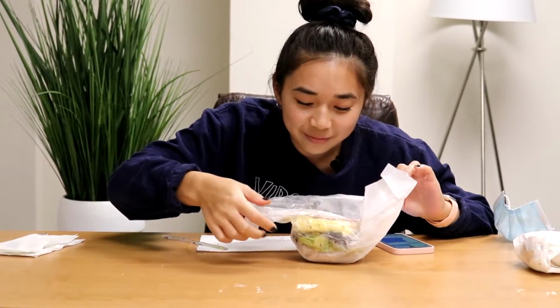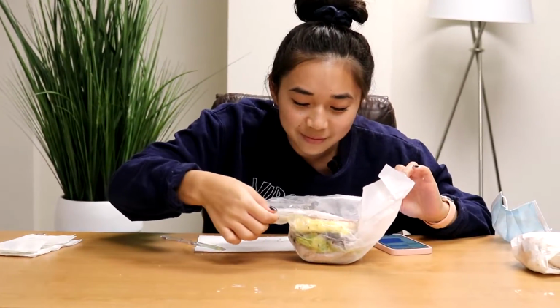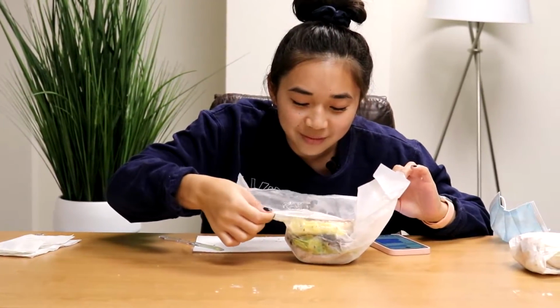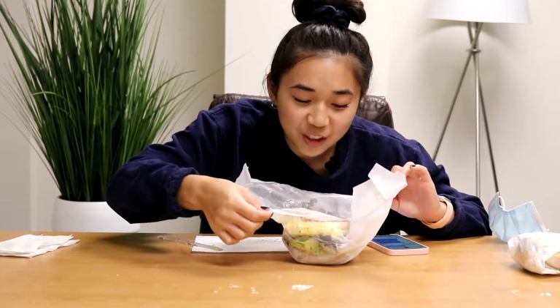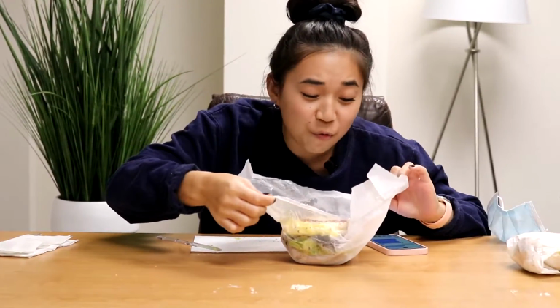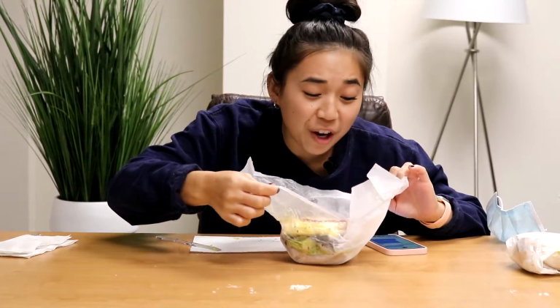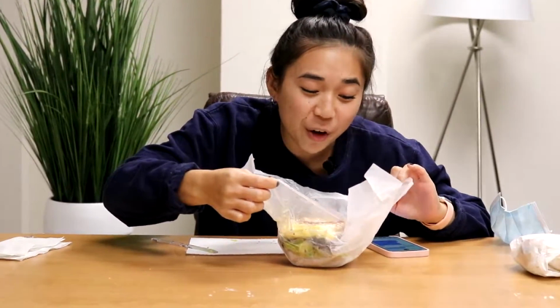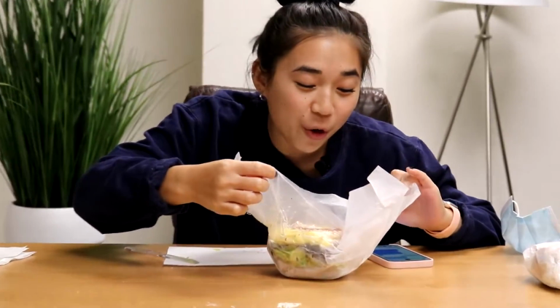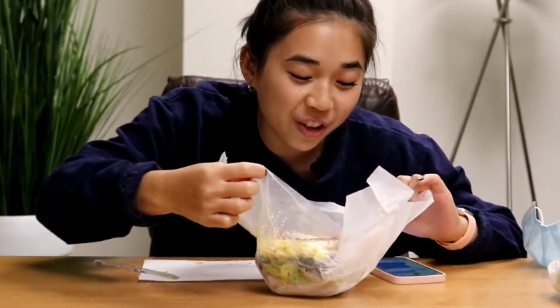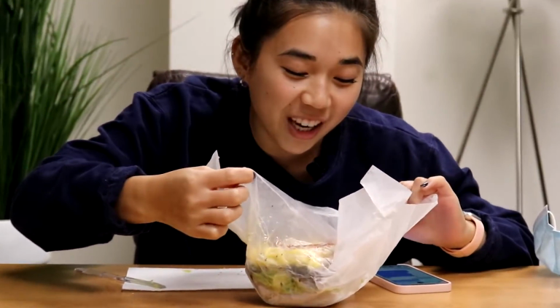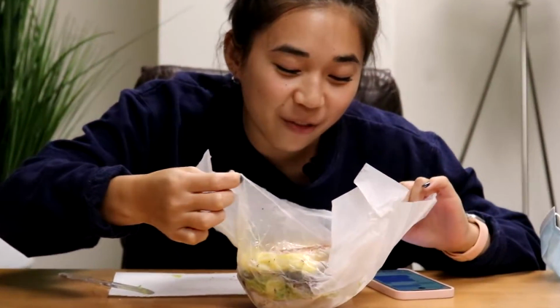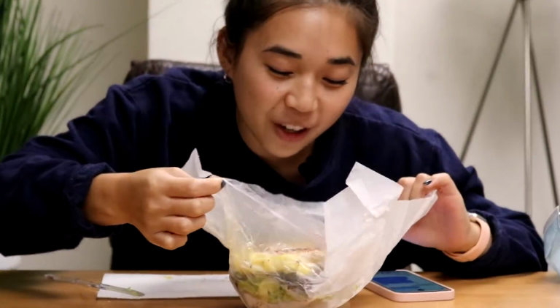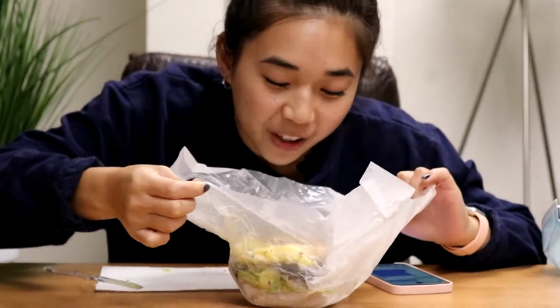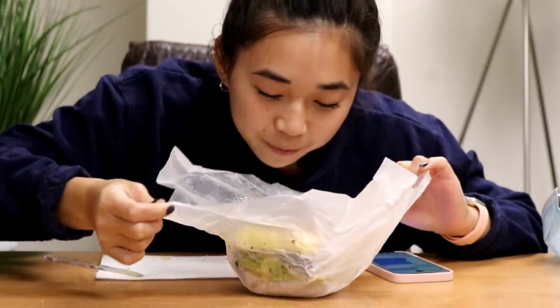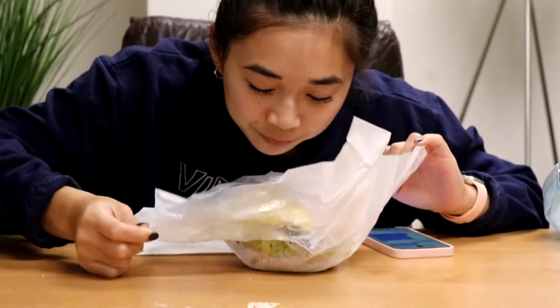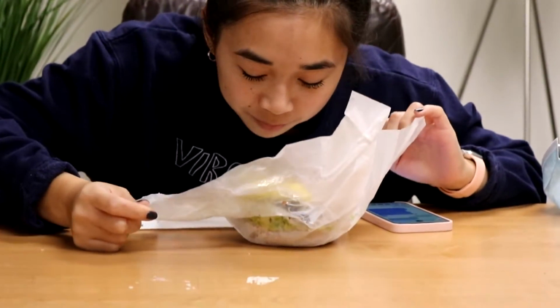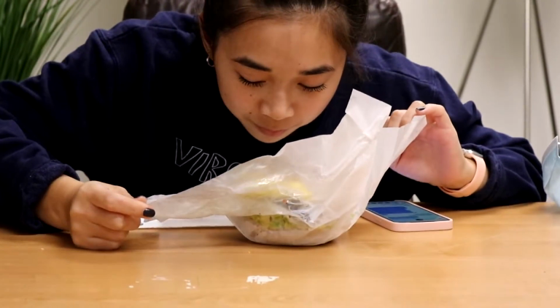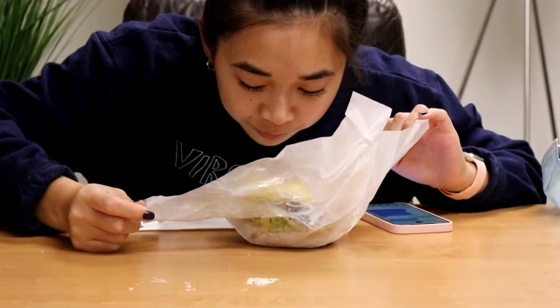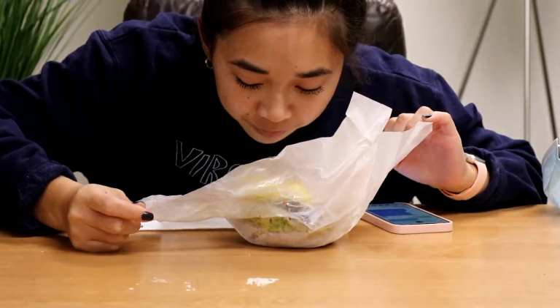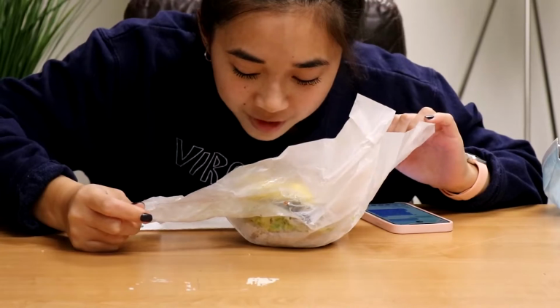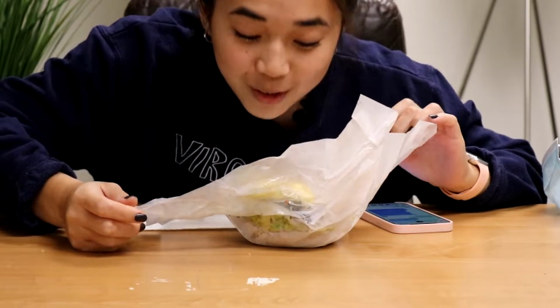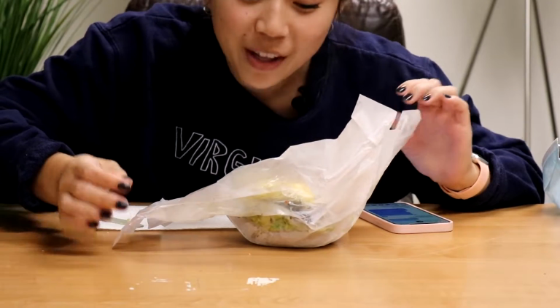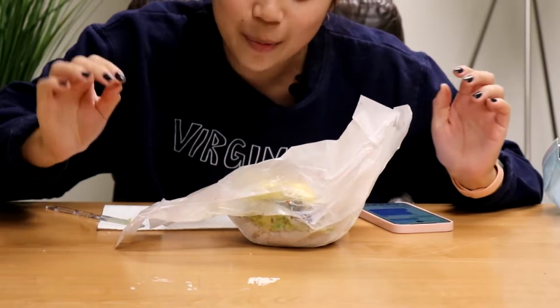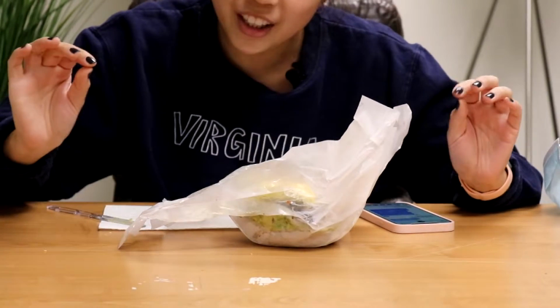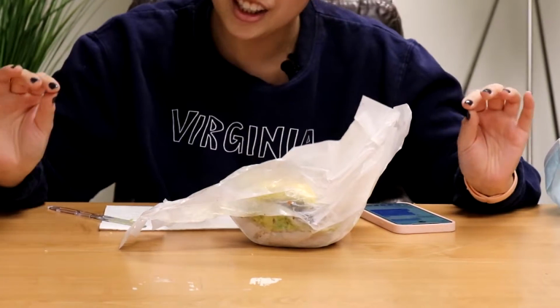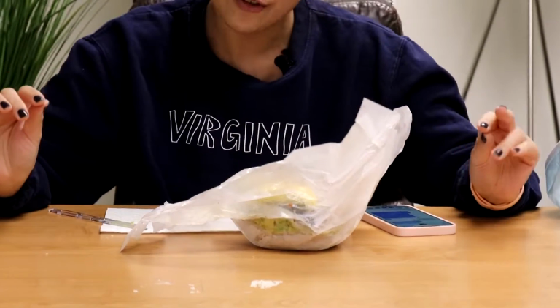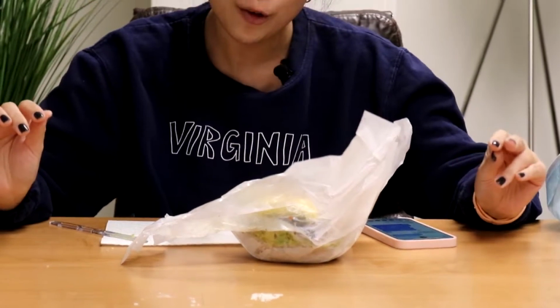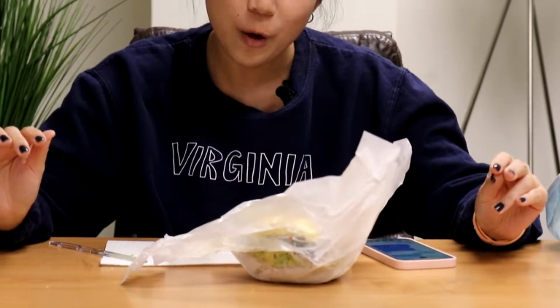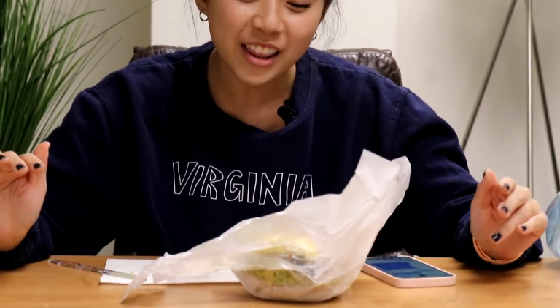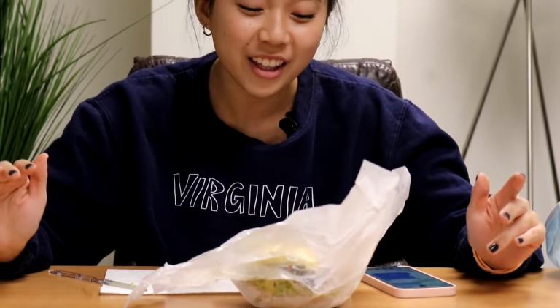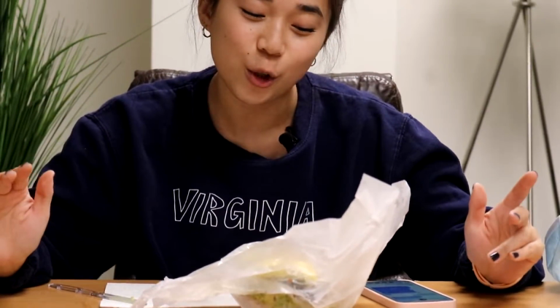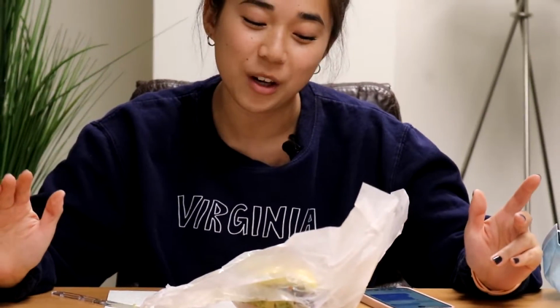It's very oily and very smelly, but in a different way than the tuna.